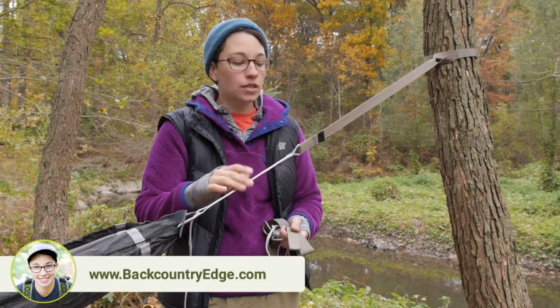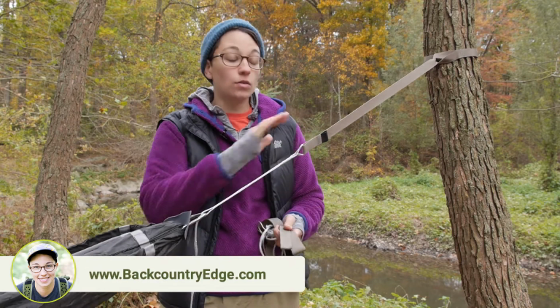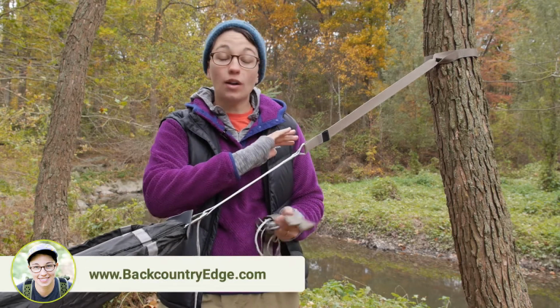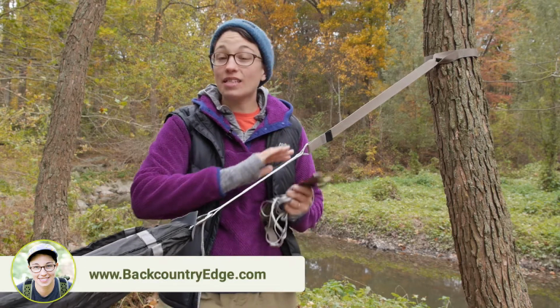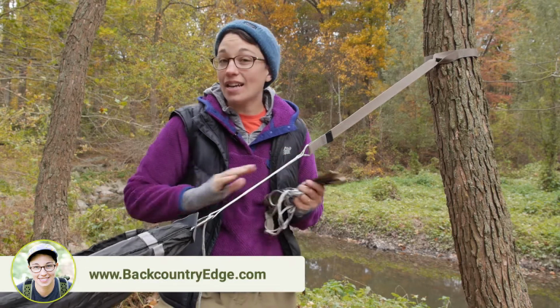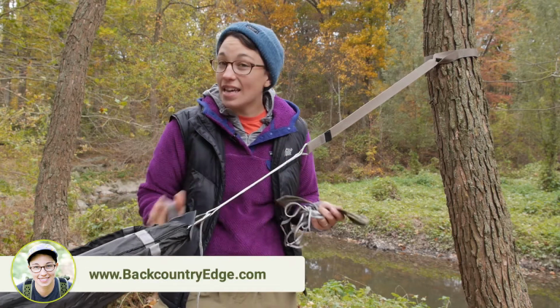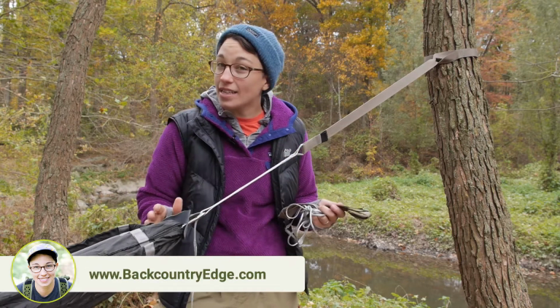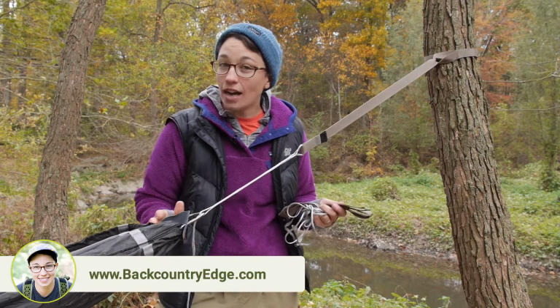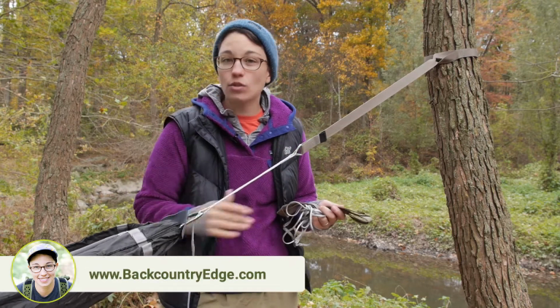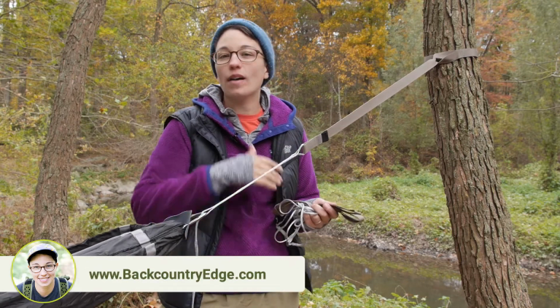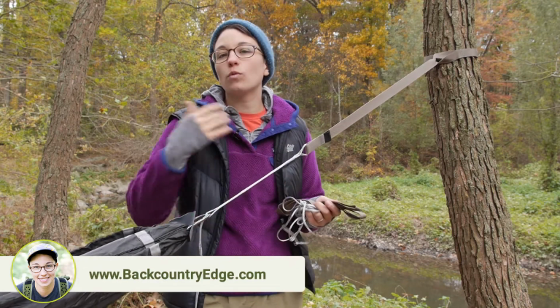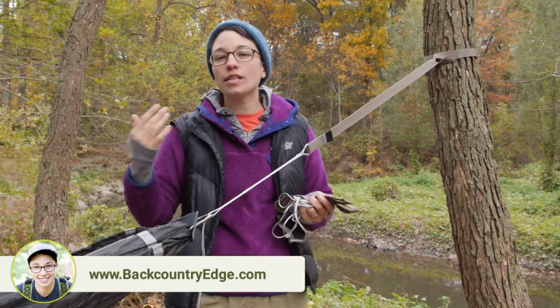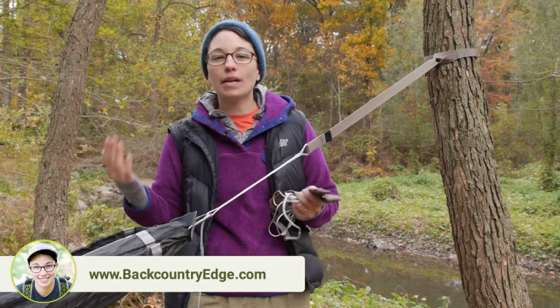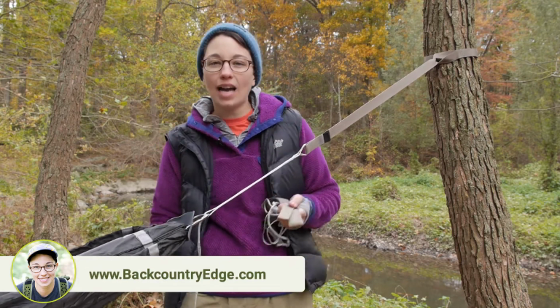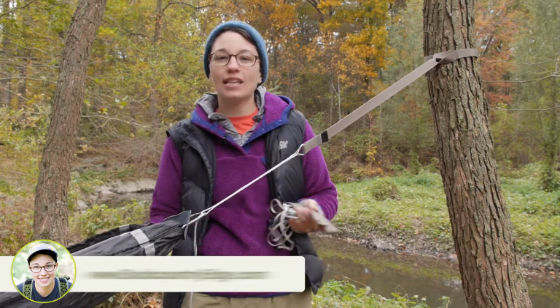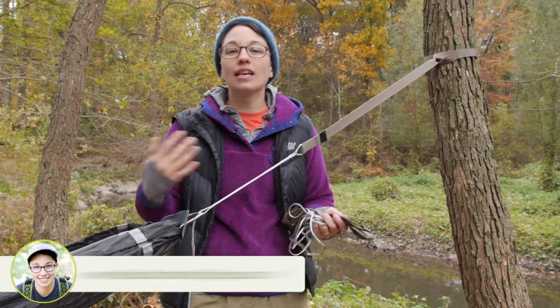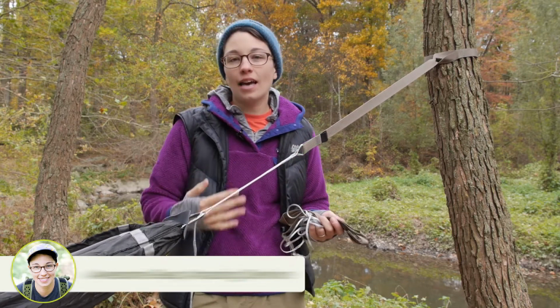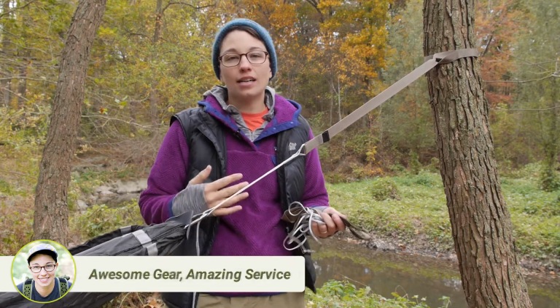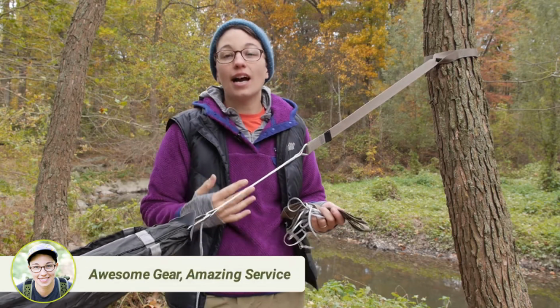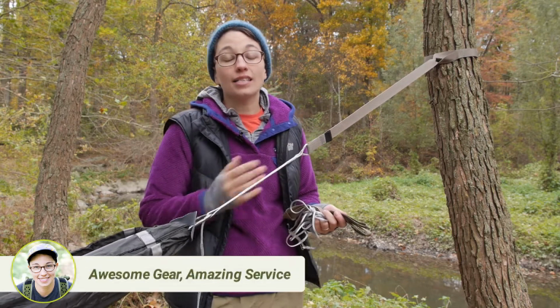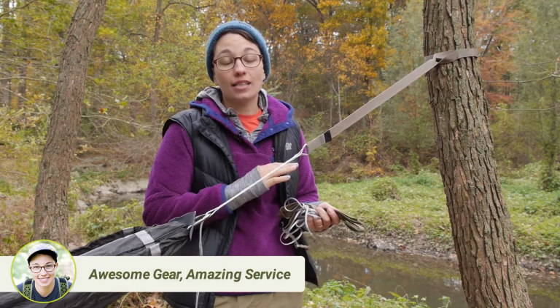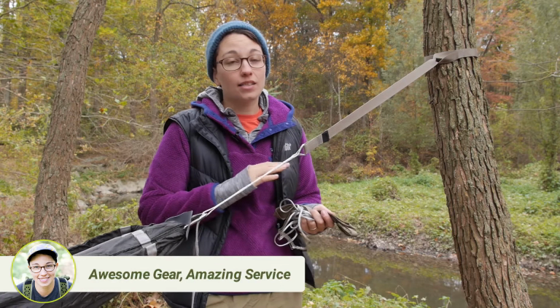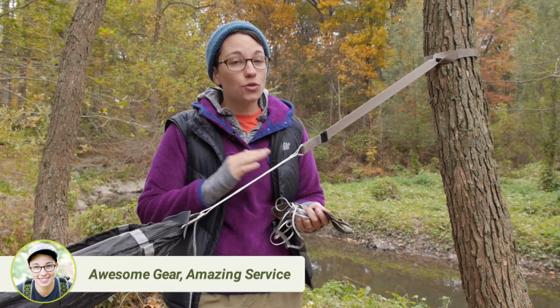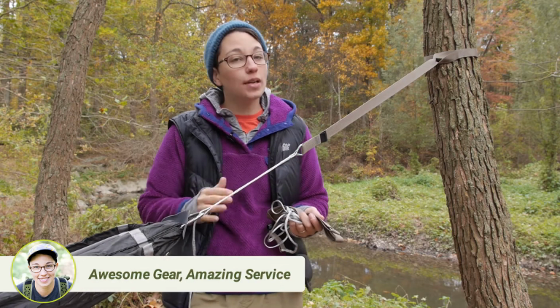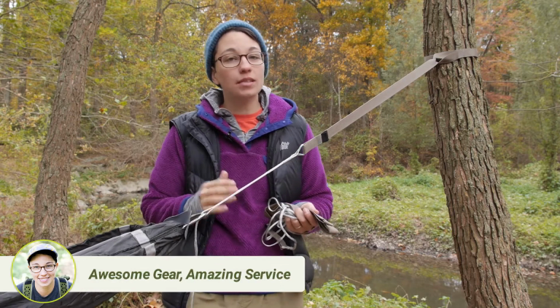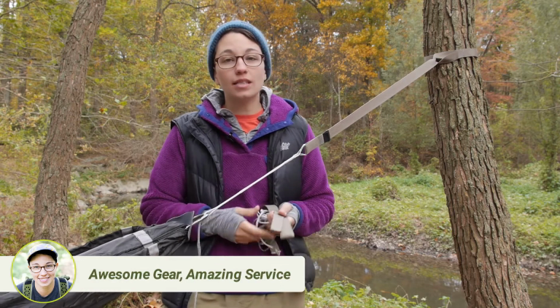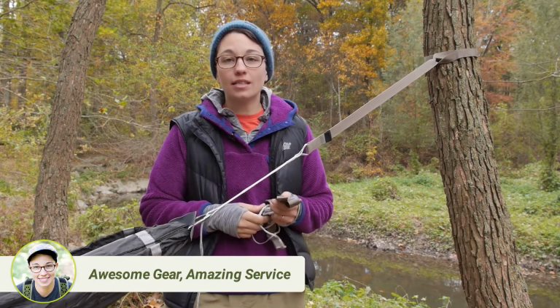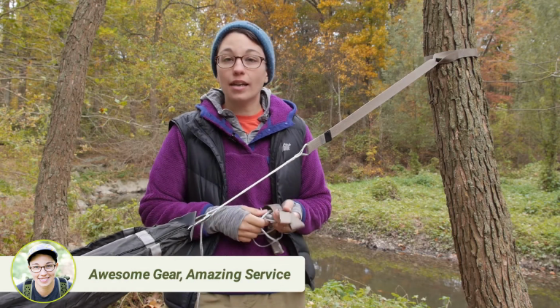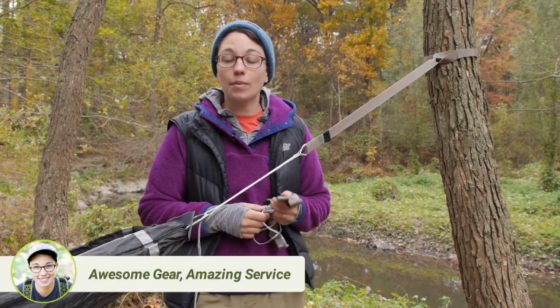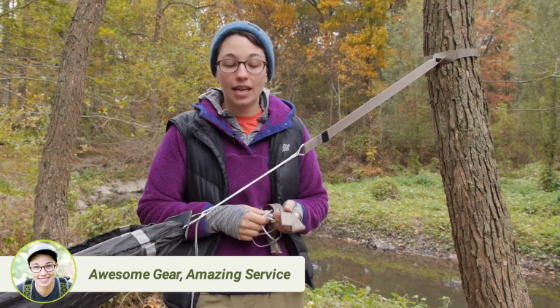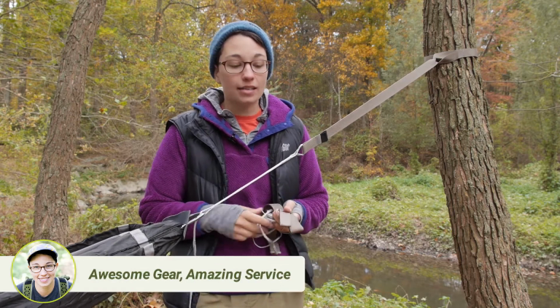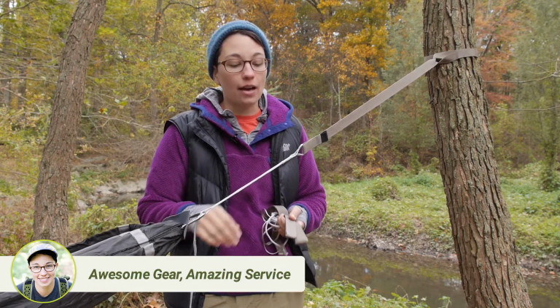You don't have to tie any knots or worry about tying and untying them. It is incredibly easy to set up and take down.